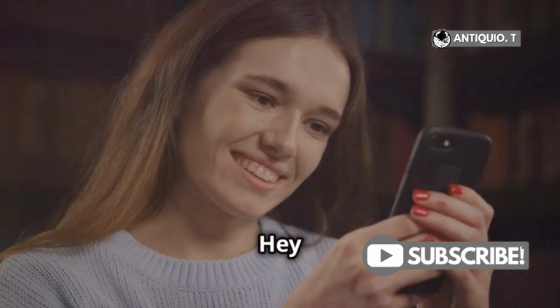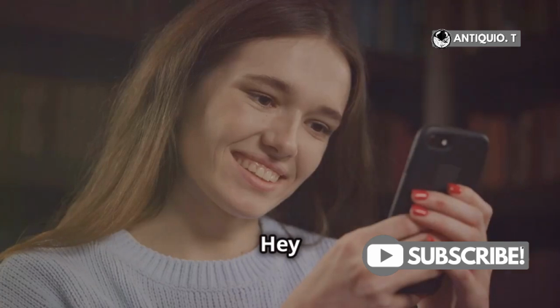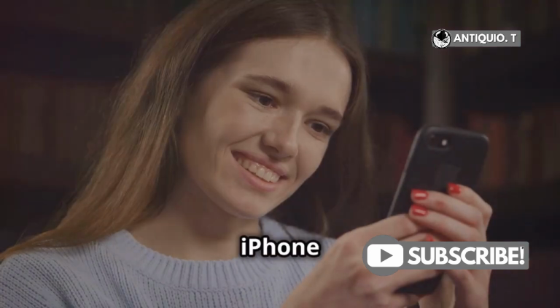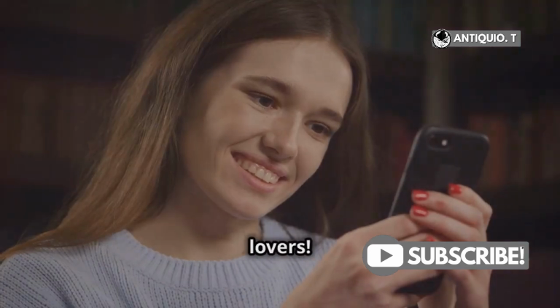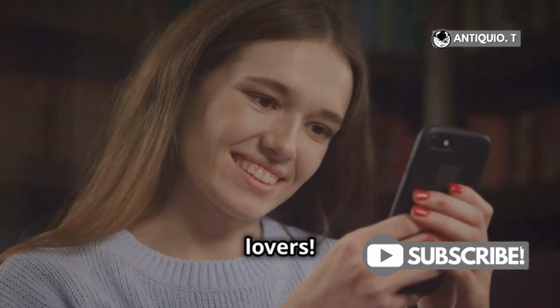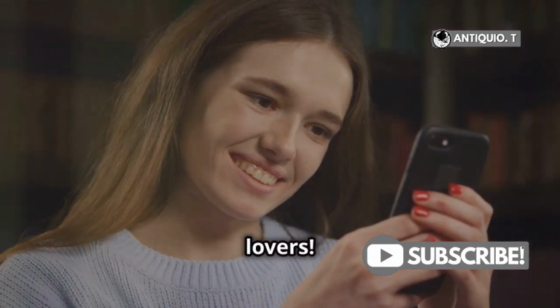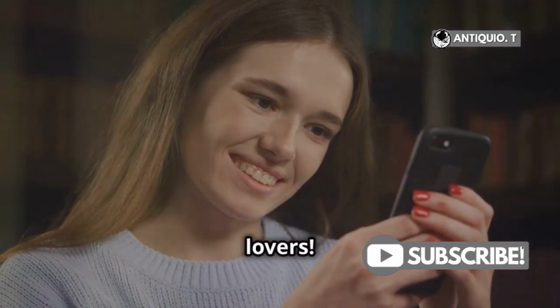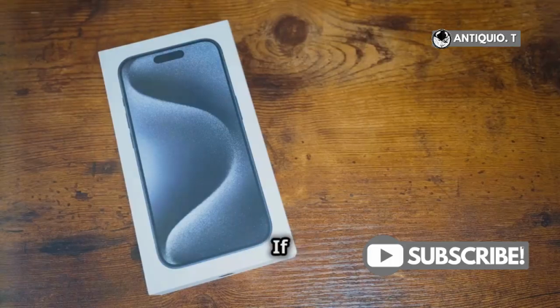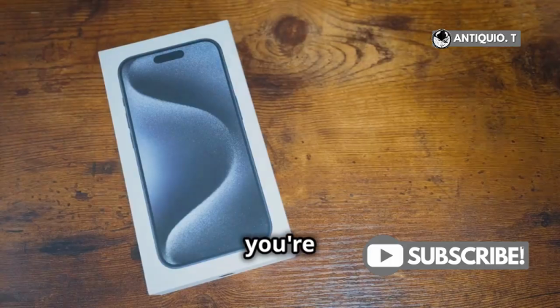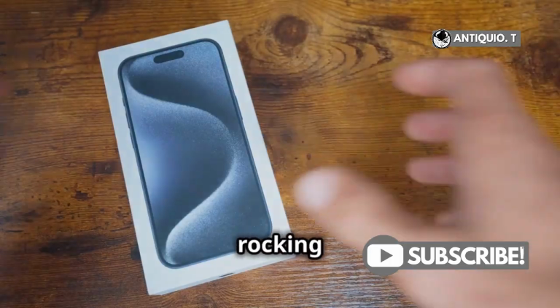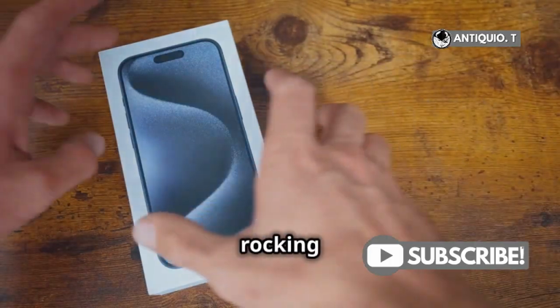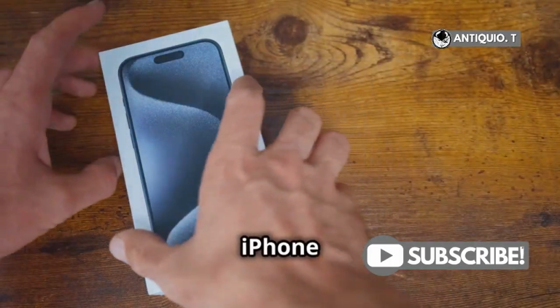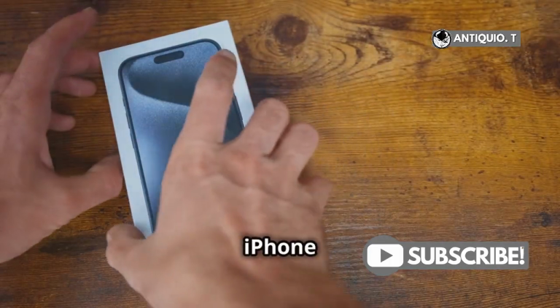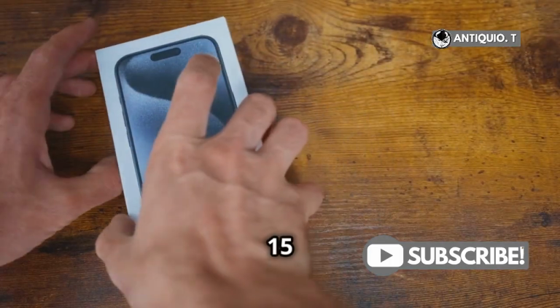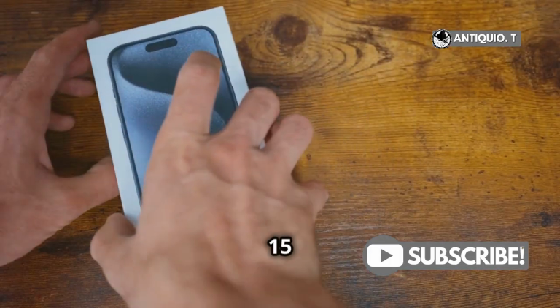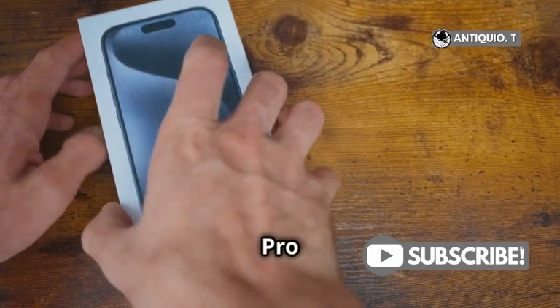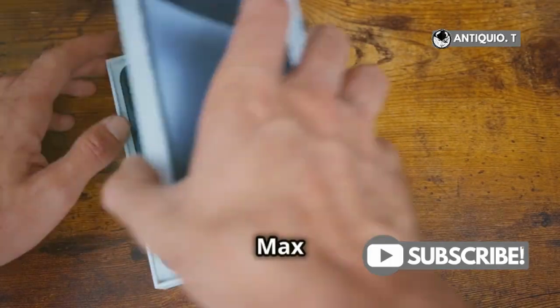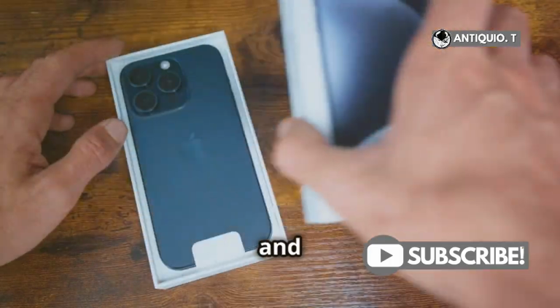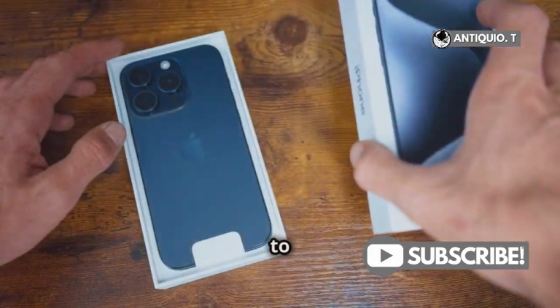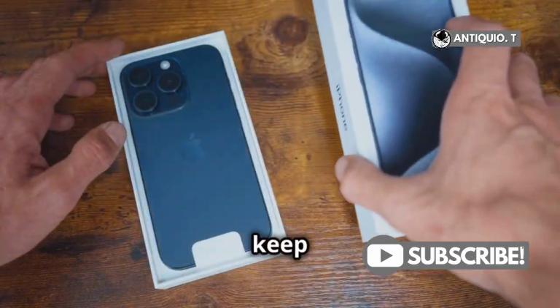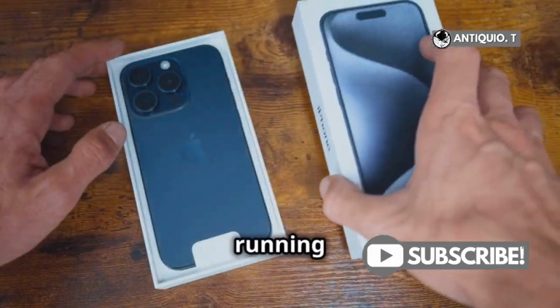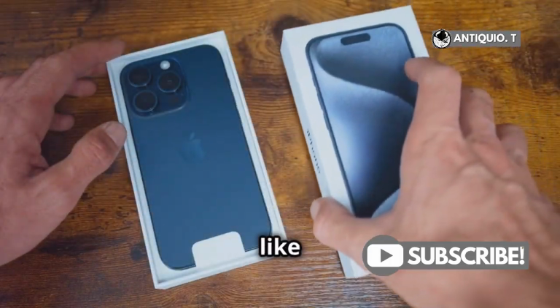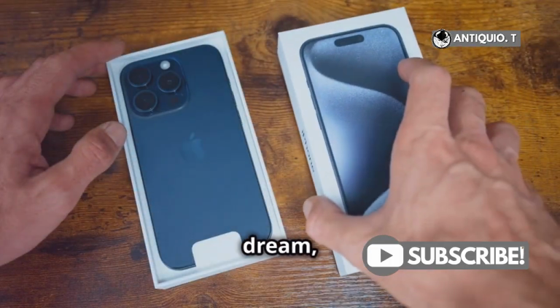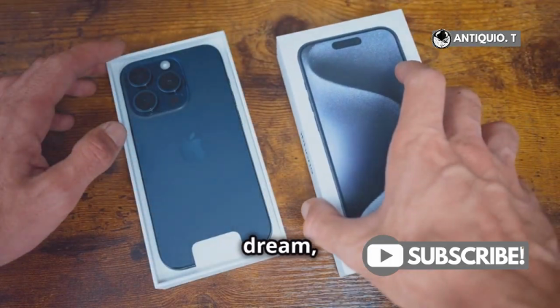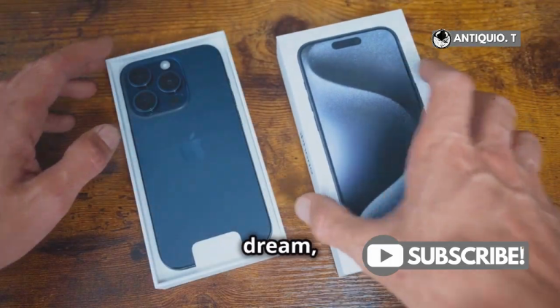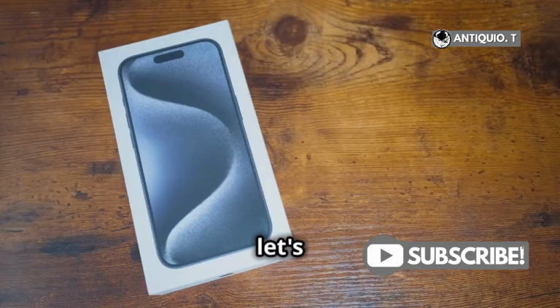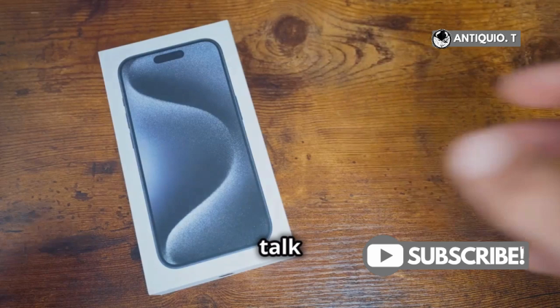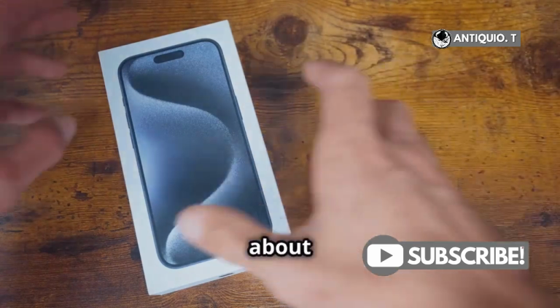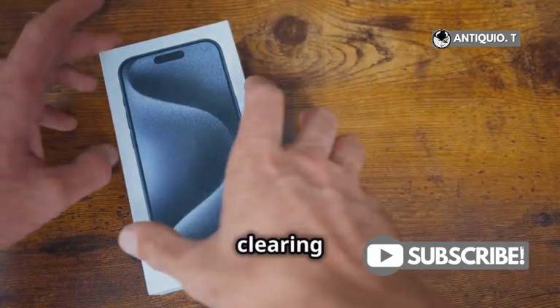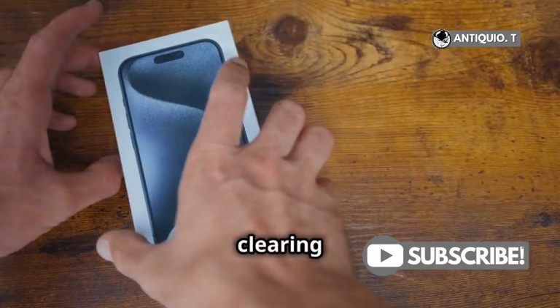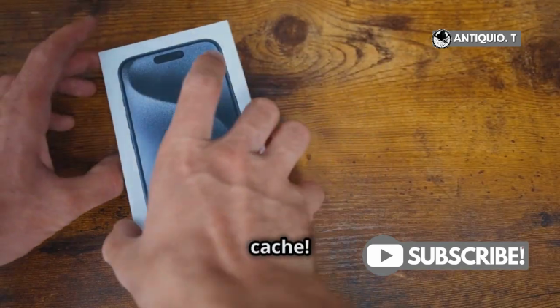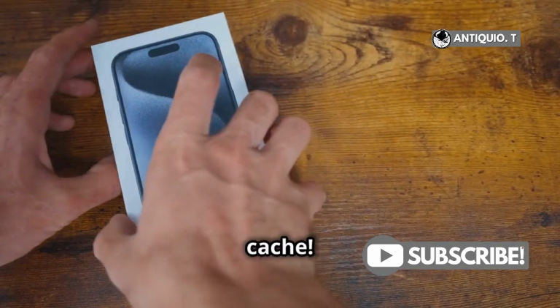Hey iPhone lovers, if you're rocking the iPhone 15 Pro Max and want to keep it running like a dream, let's talk about clearing that cache.